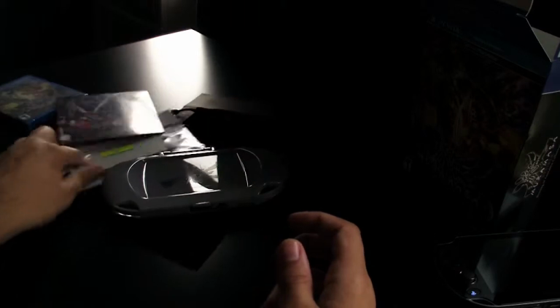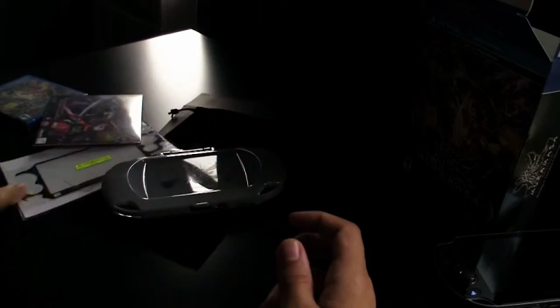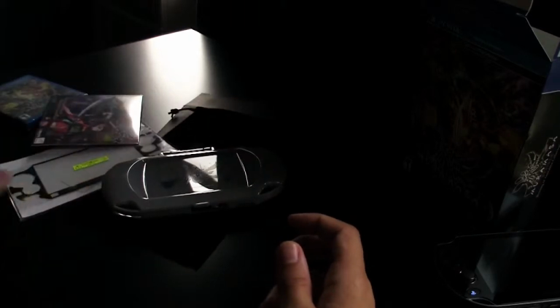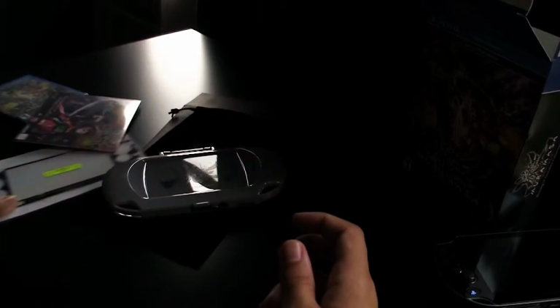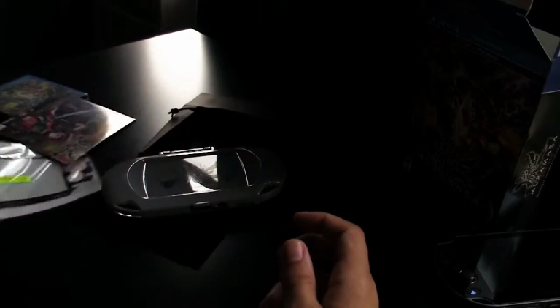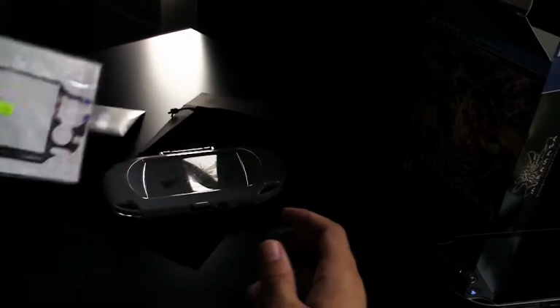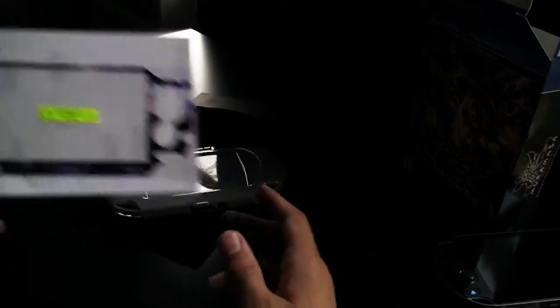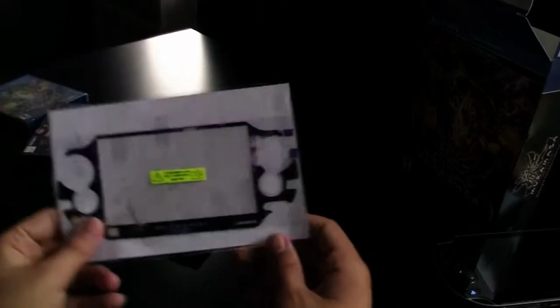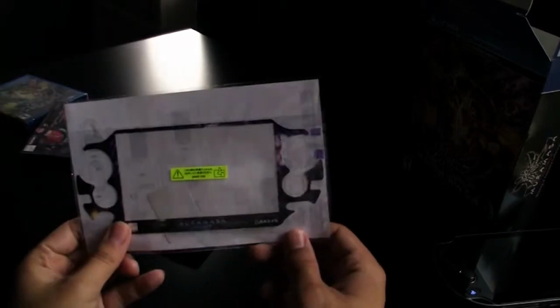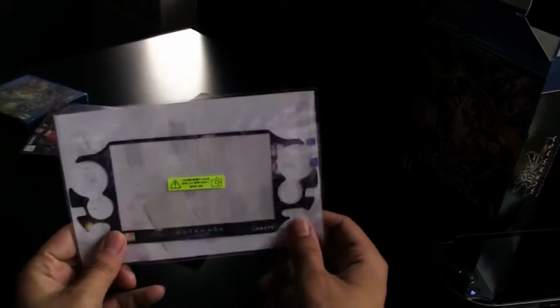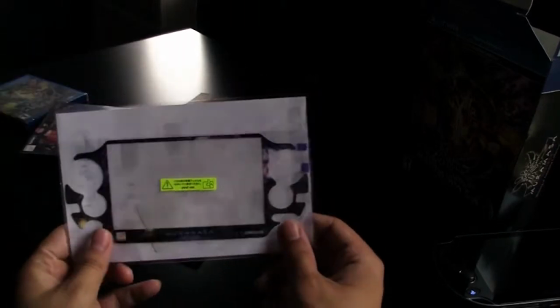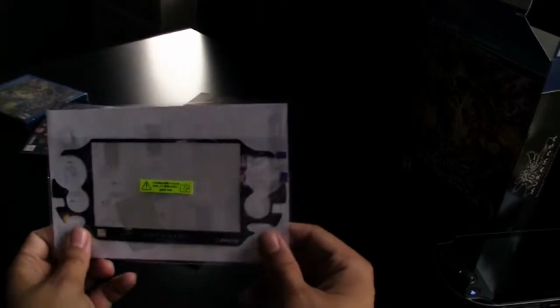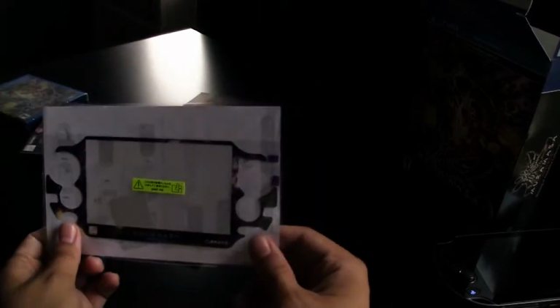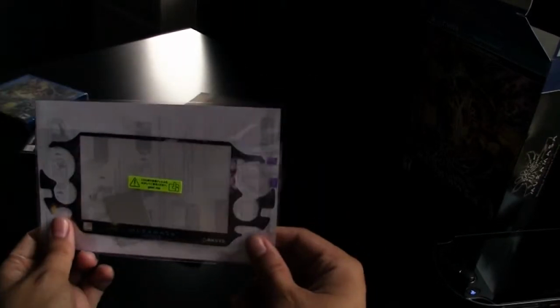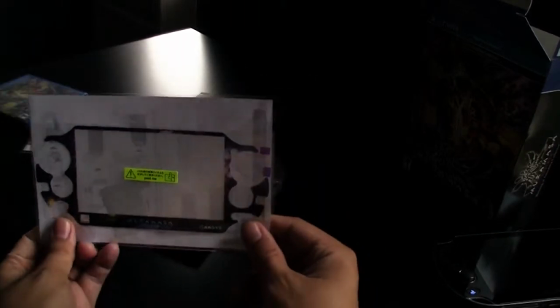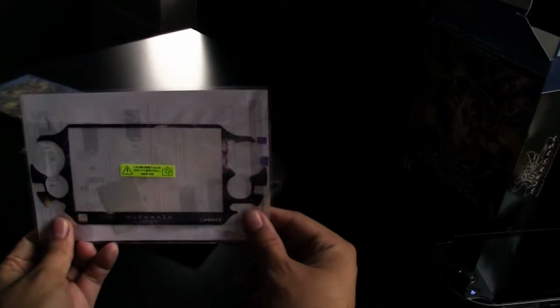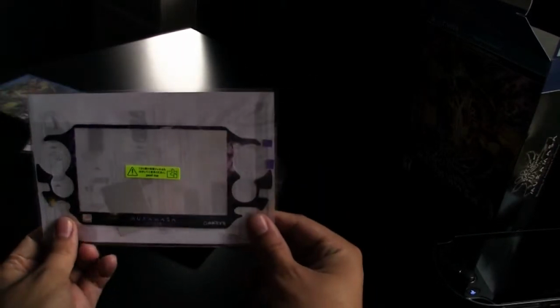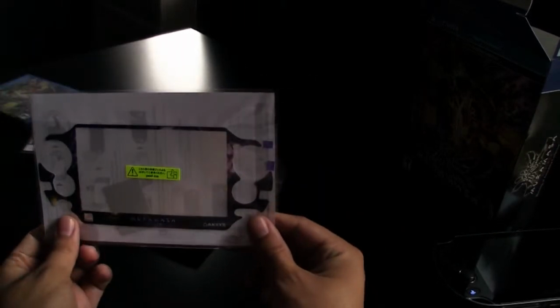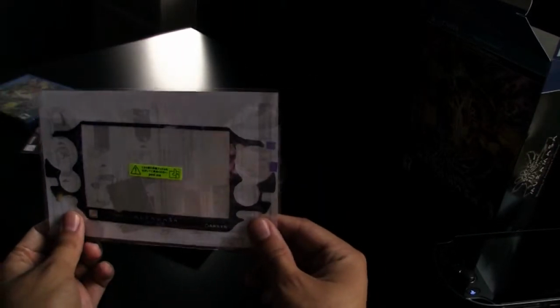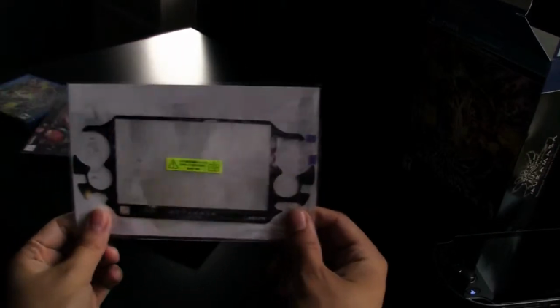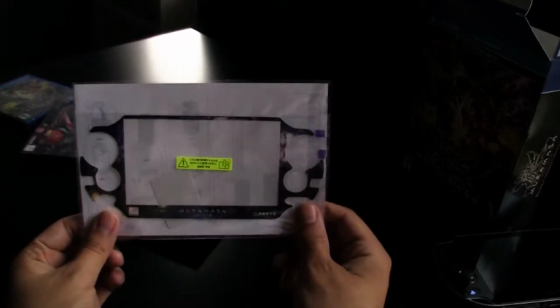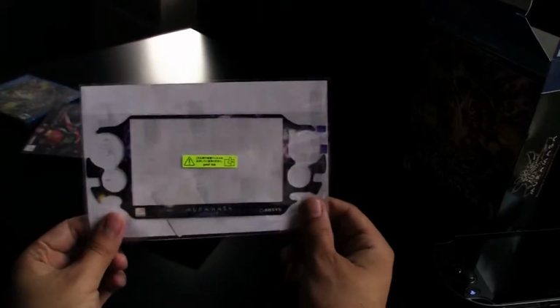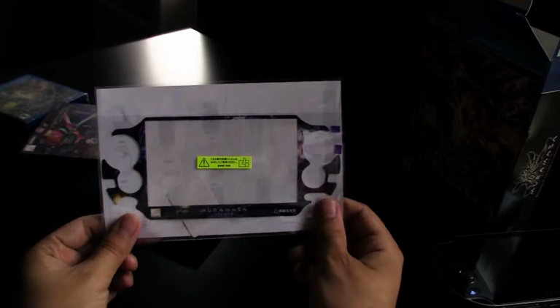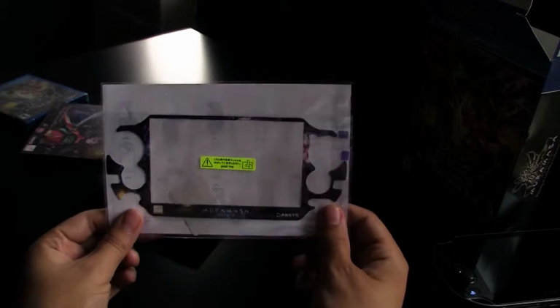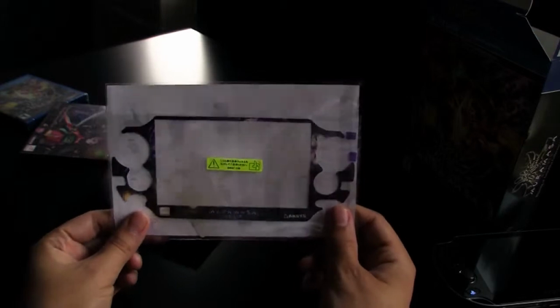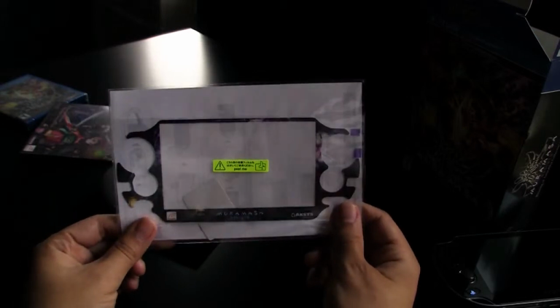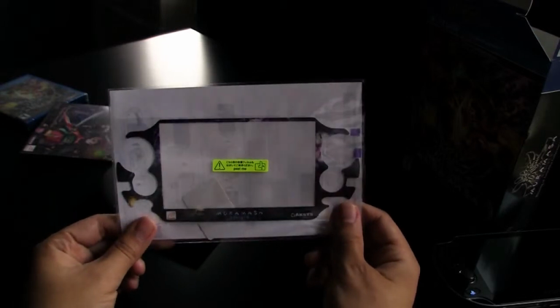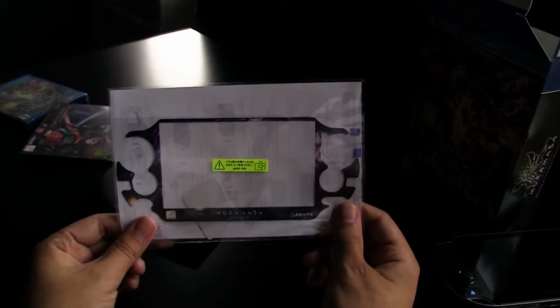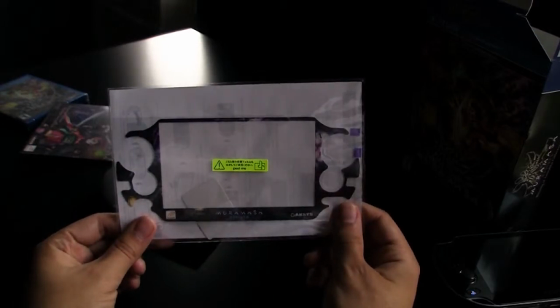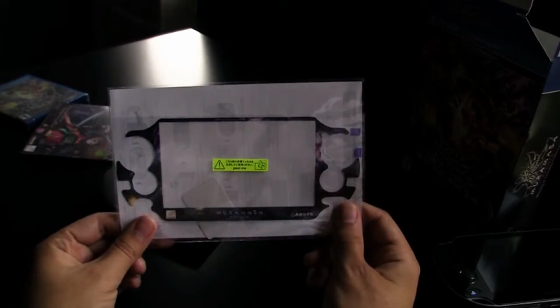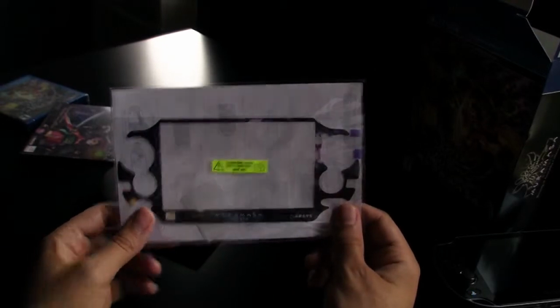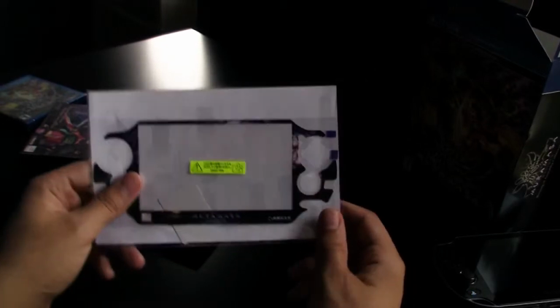Exciting I know. So you get this lovely sticker here which you can put on your Vita and make it all pretty like.